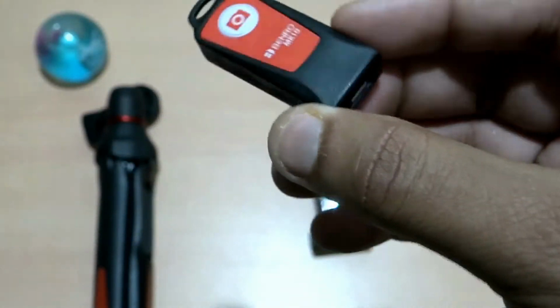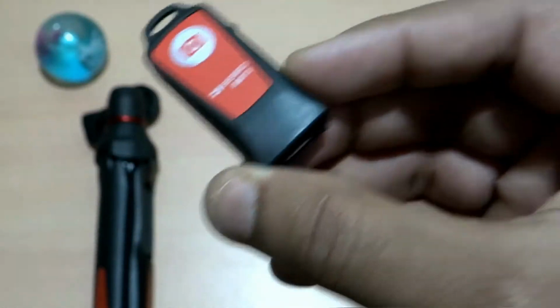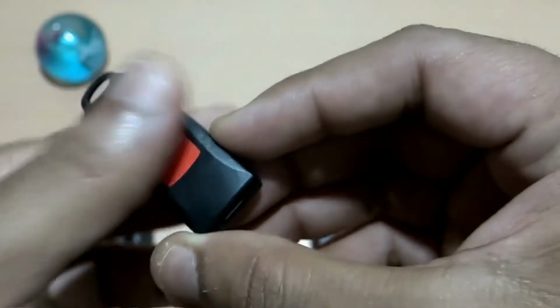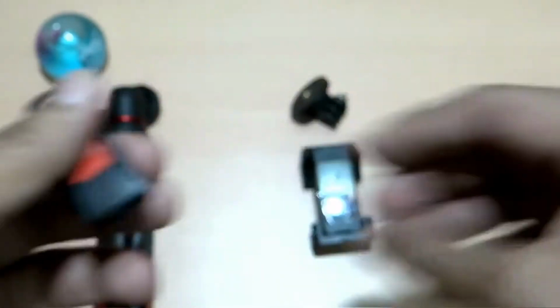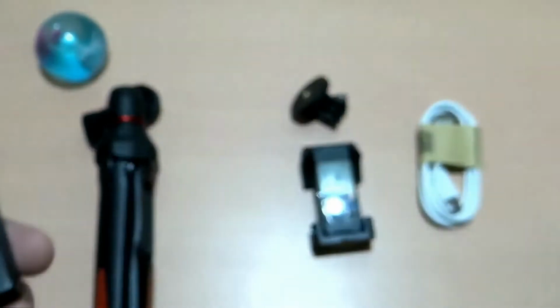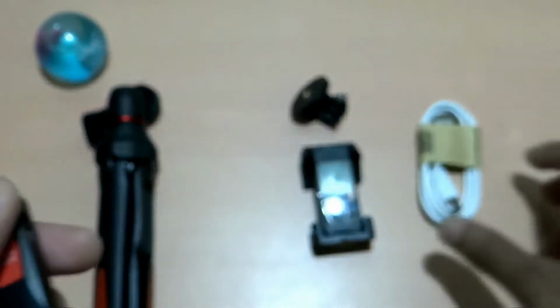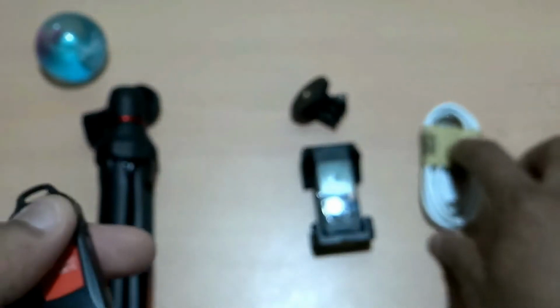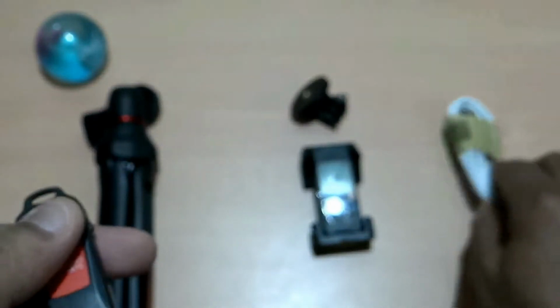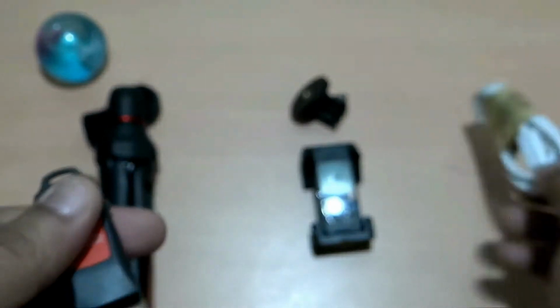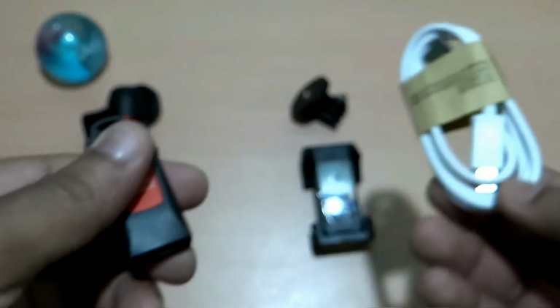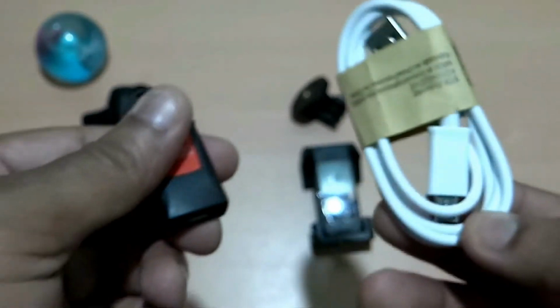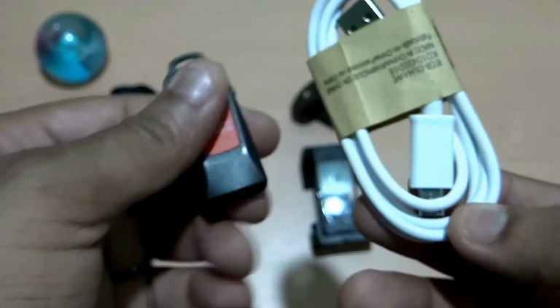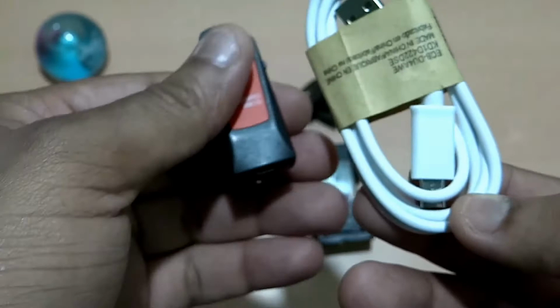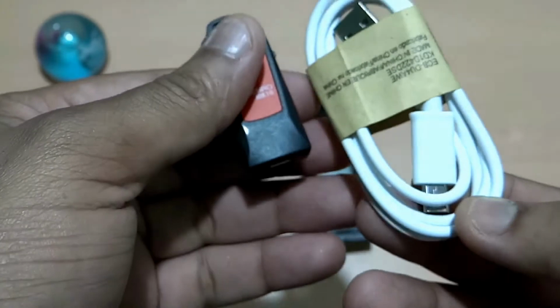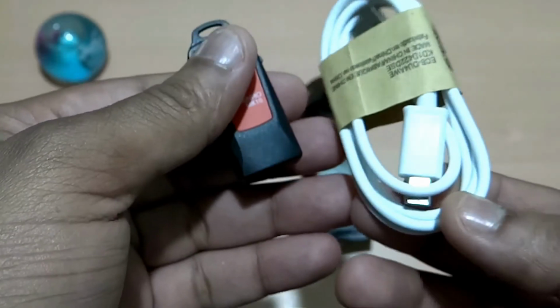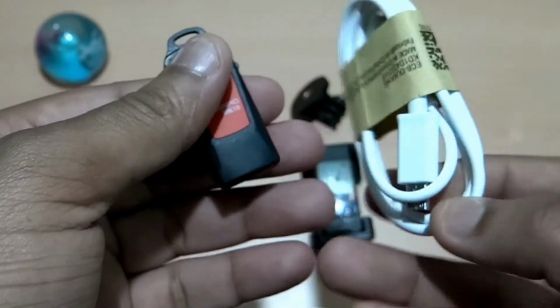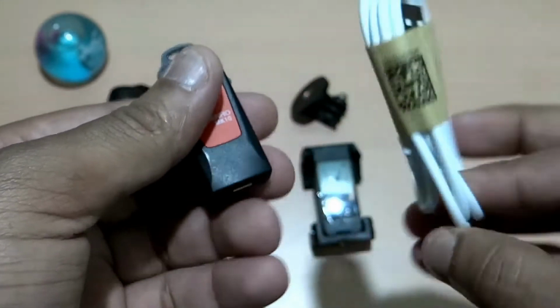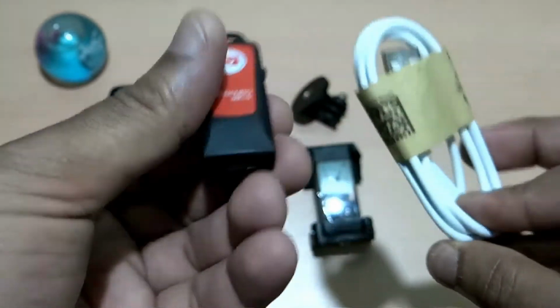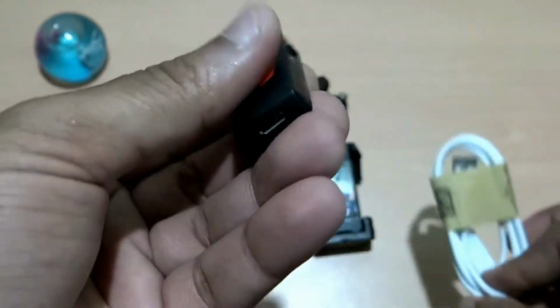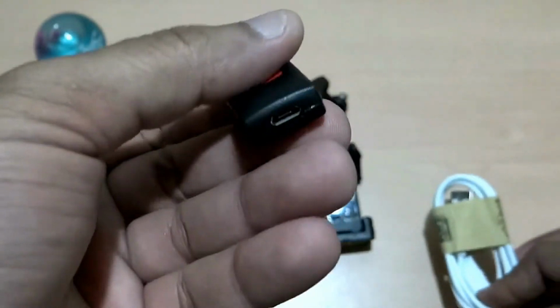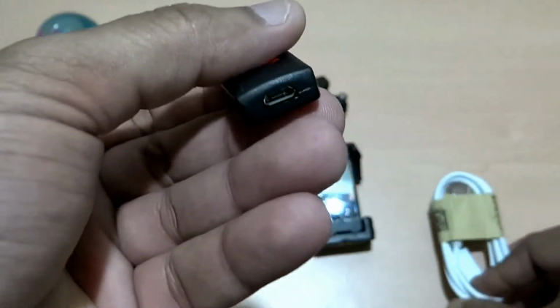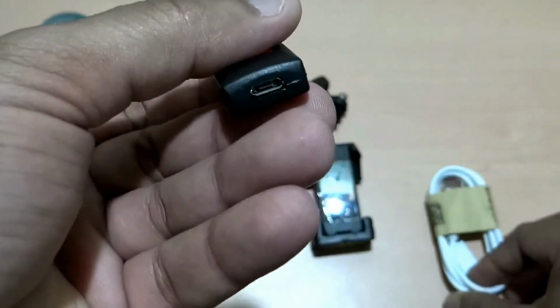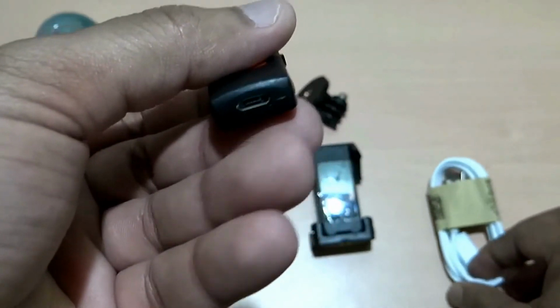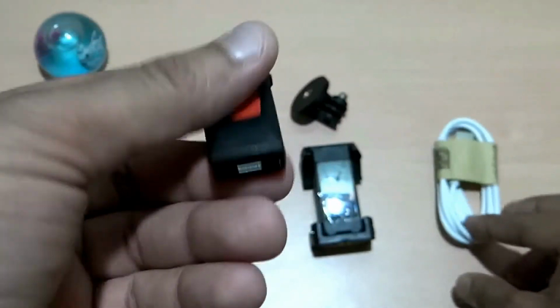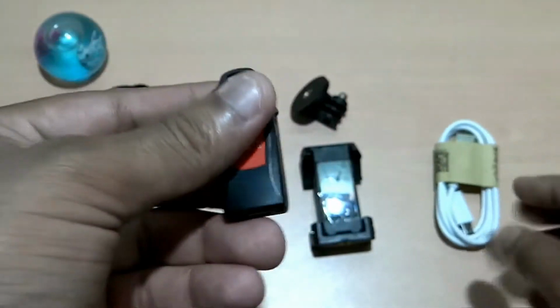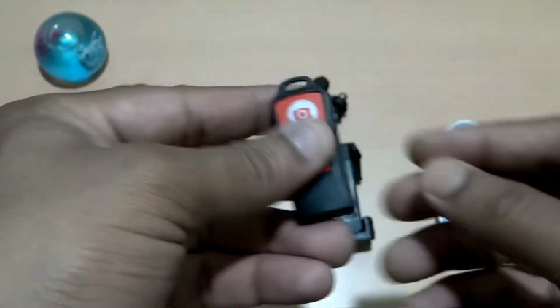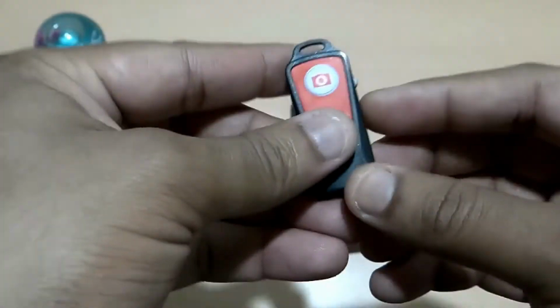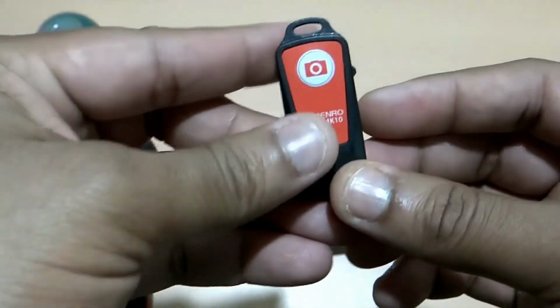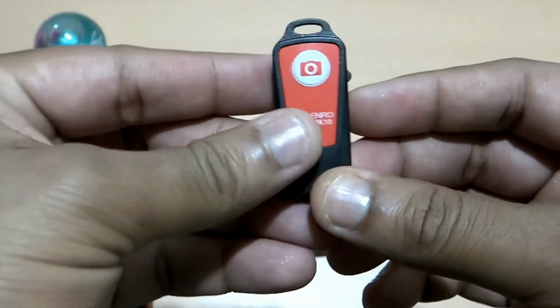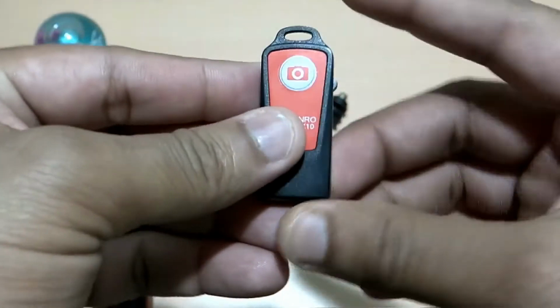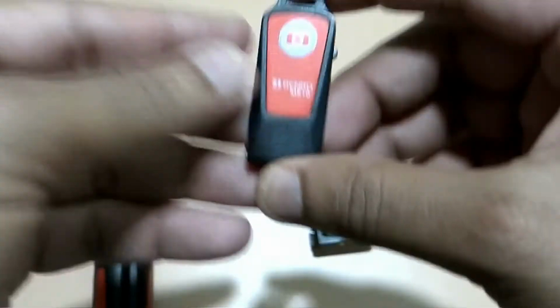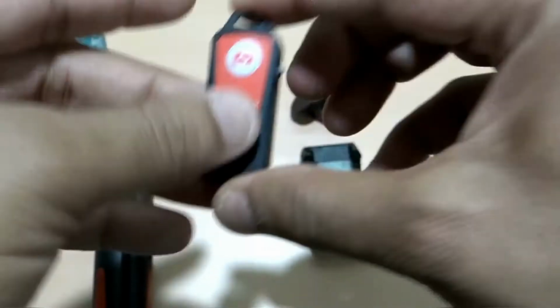It also has a charging port, which is why they have provided the USB to micro-USB charge cable to charge it.